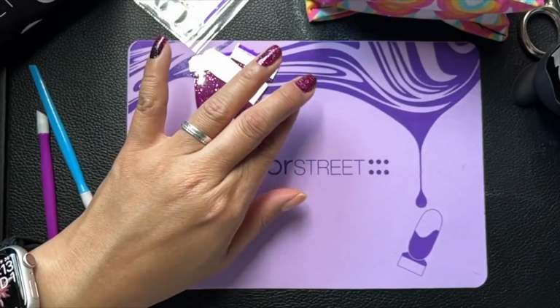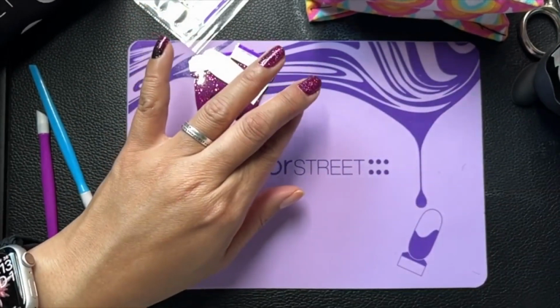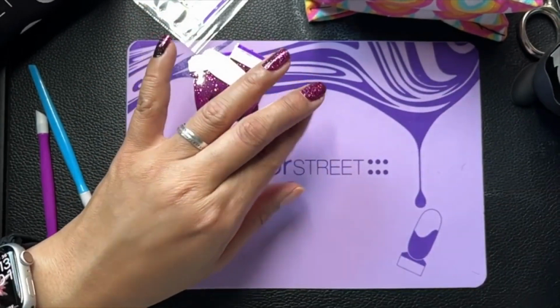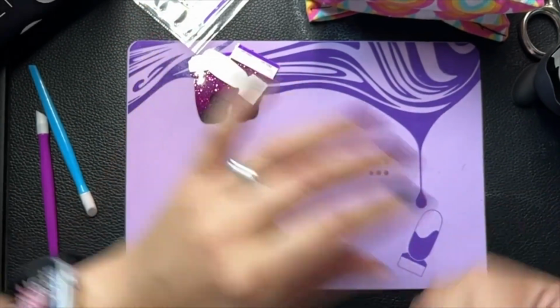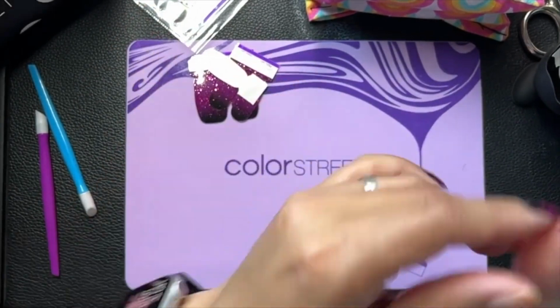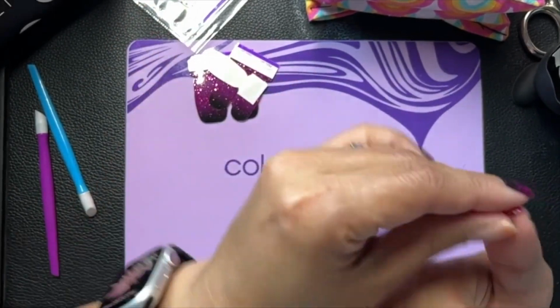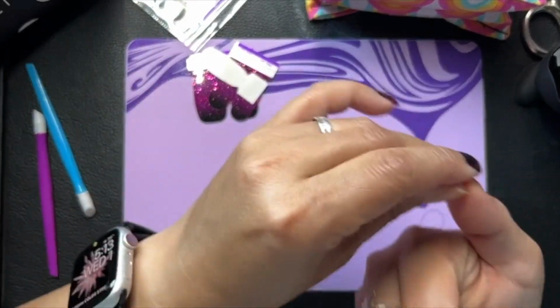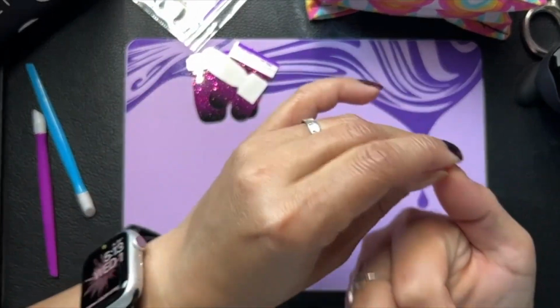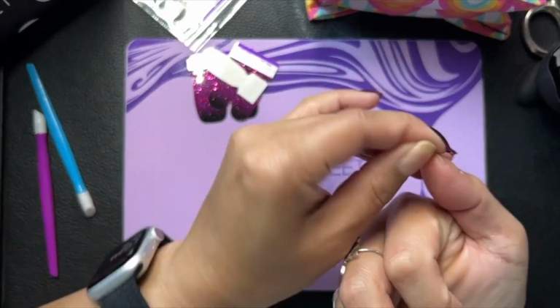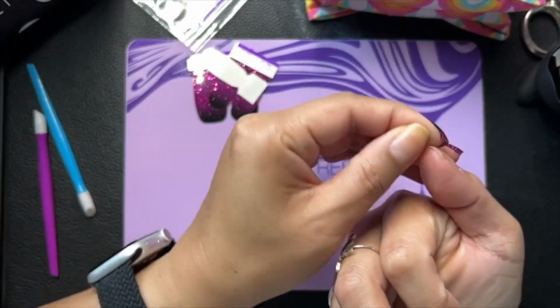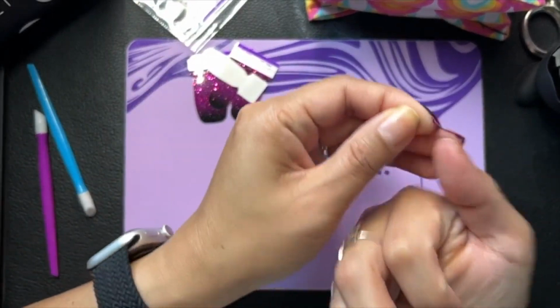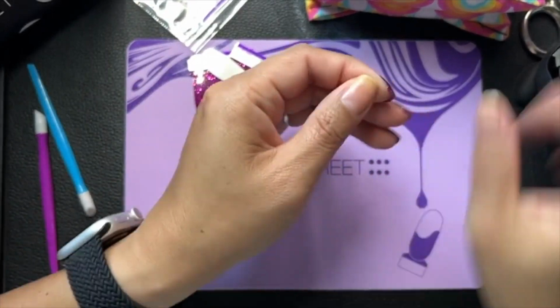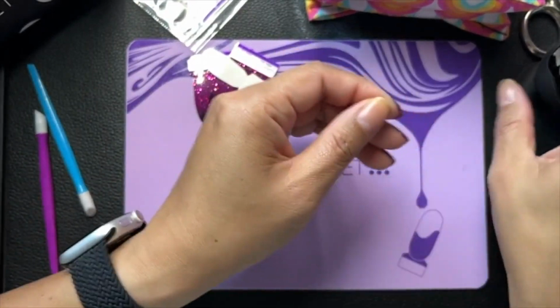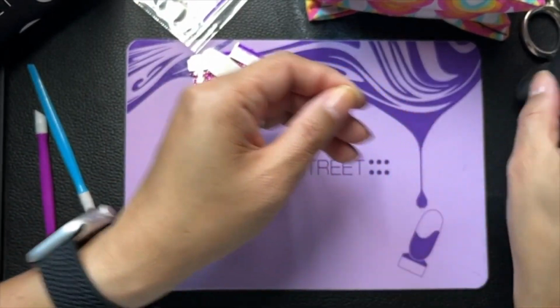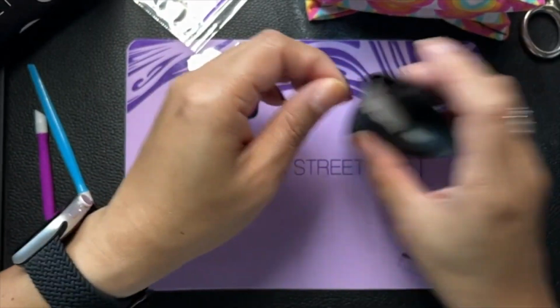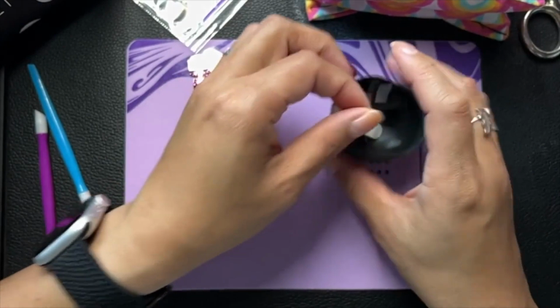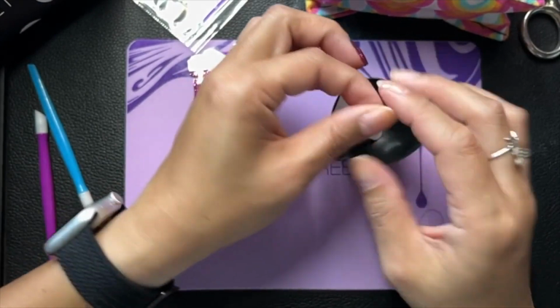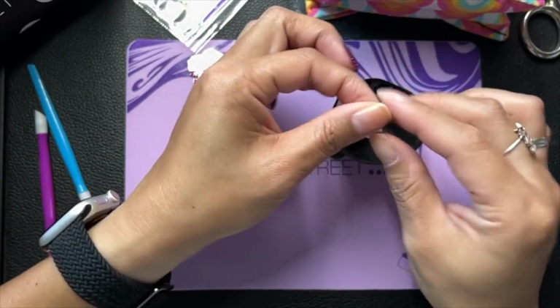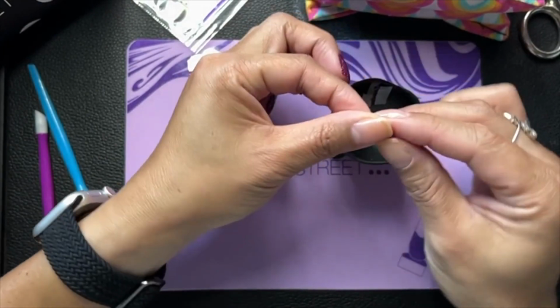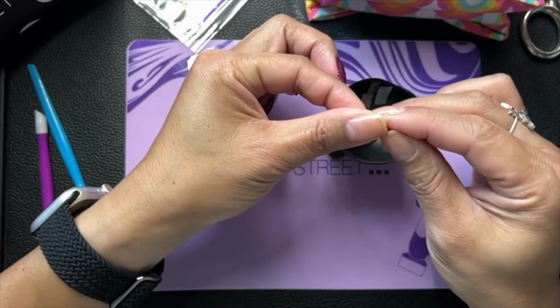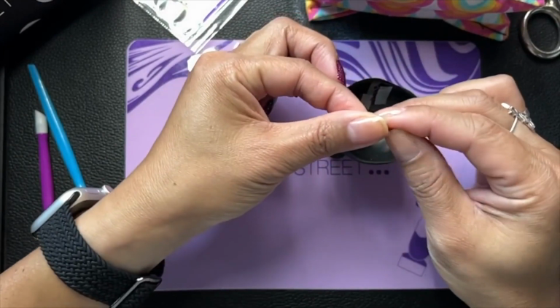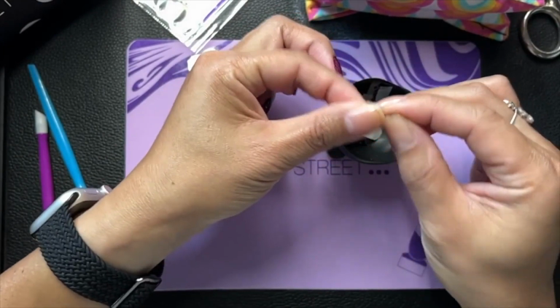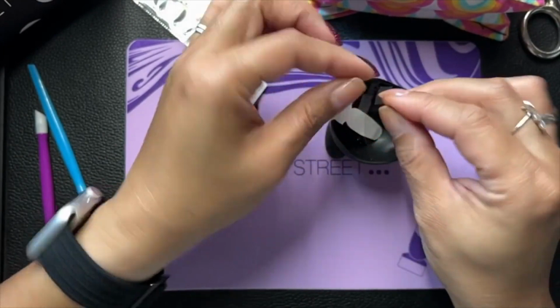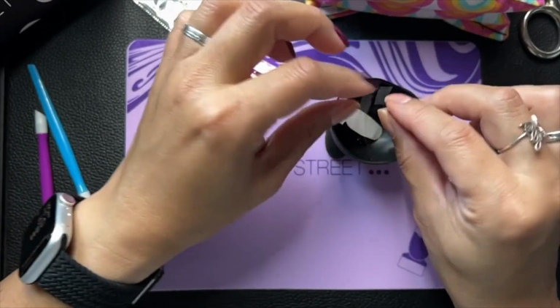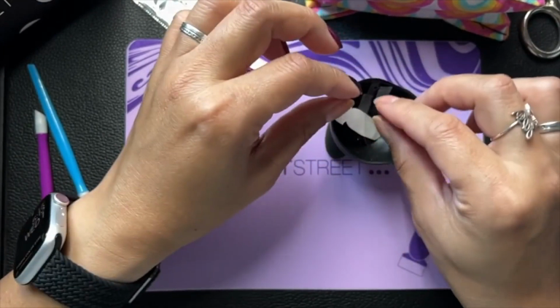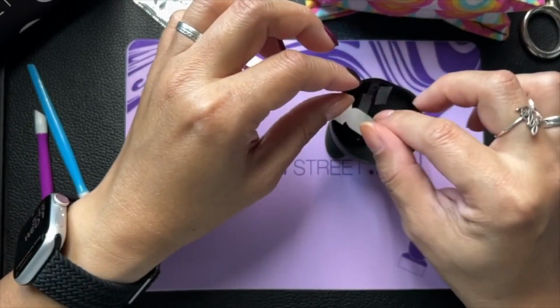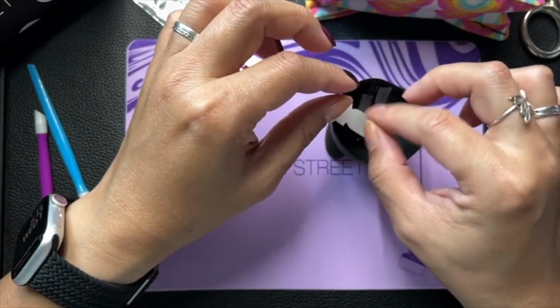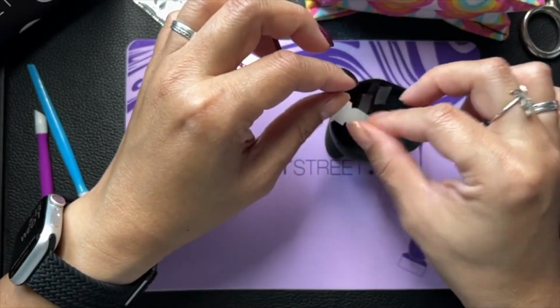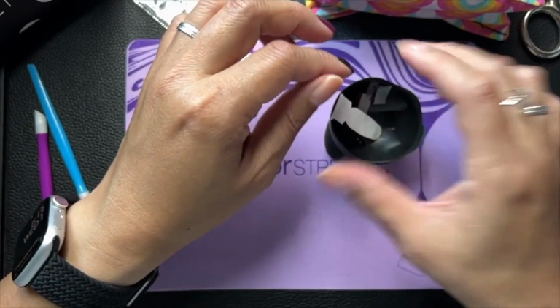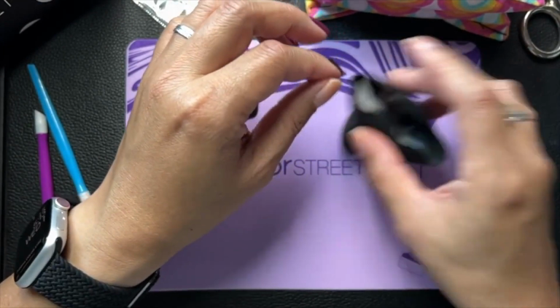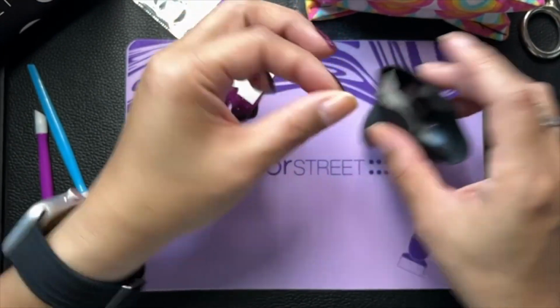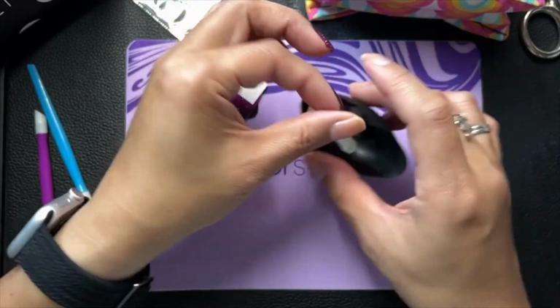Oh, it's stuck to my thumb. Gotta get that off. I always get that stuck.